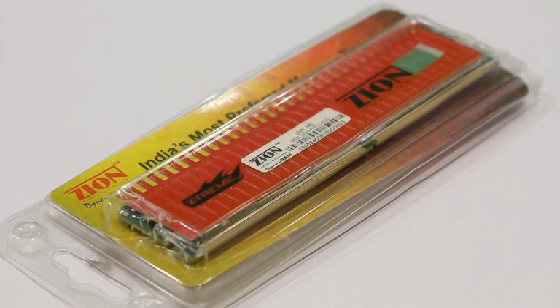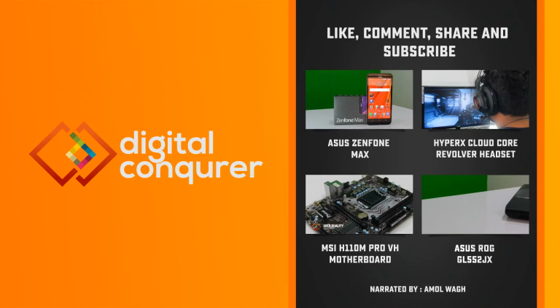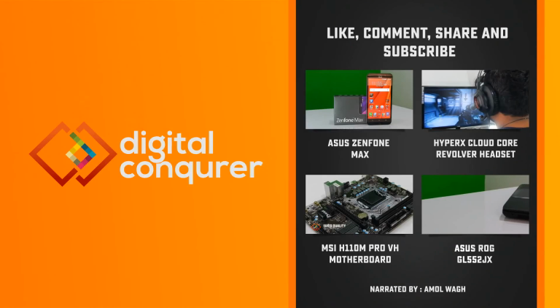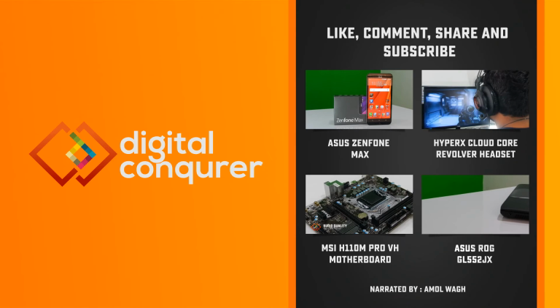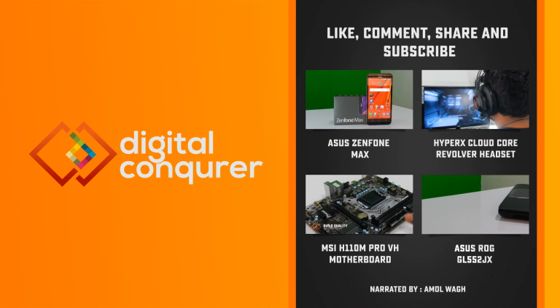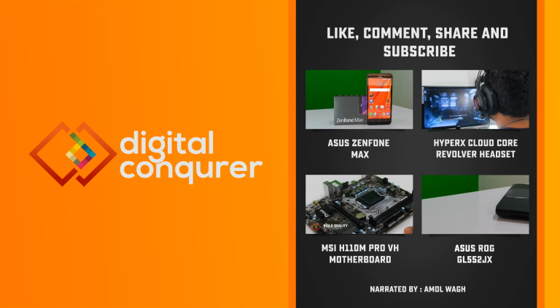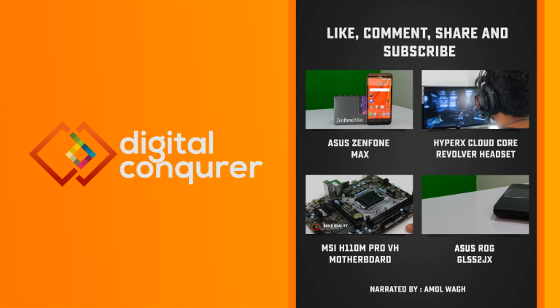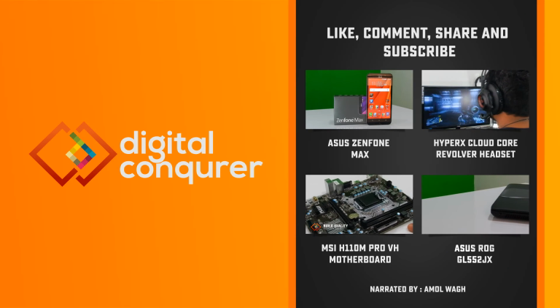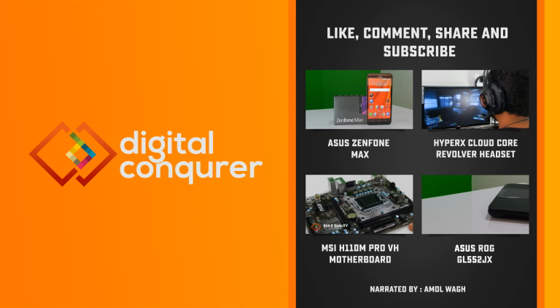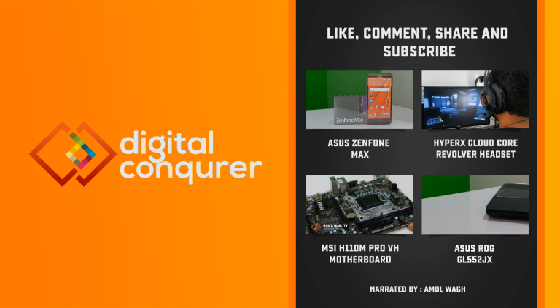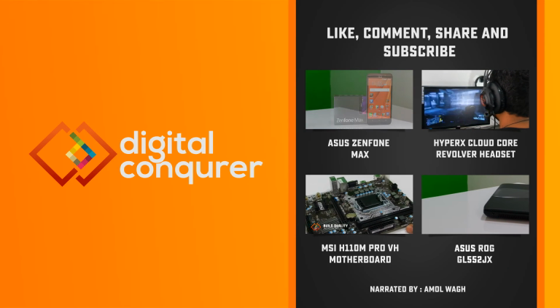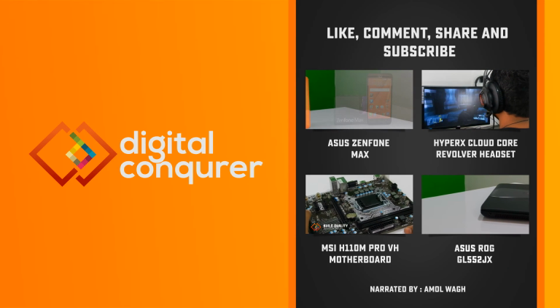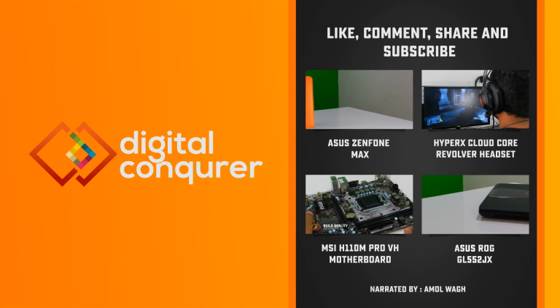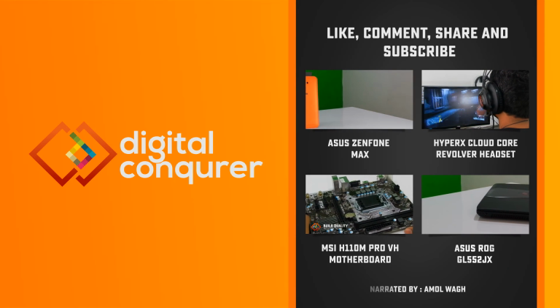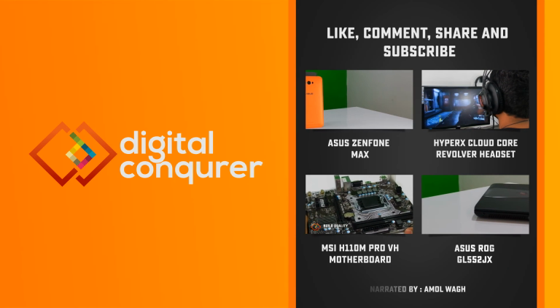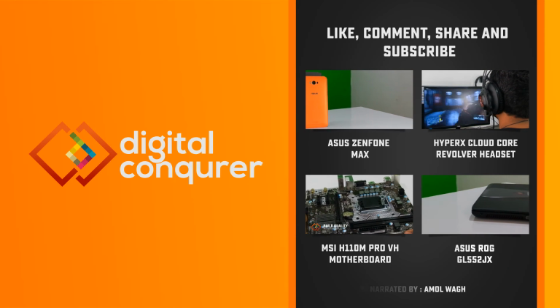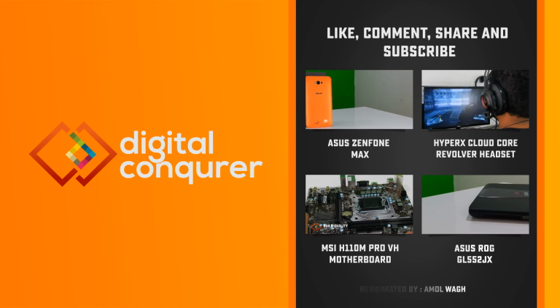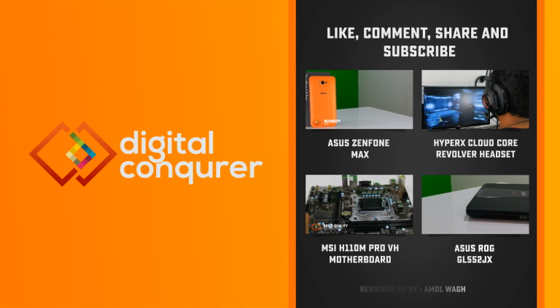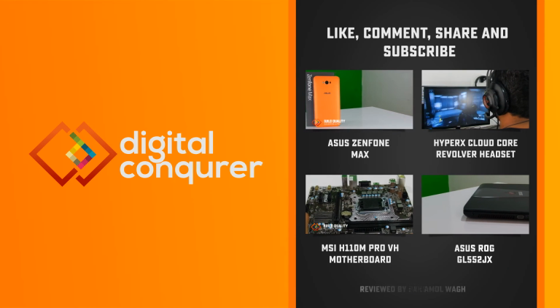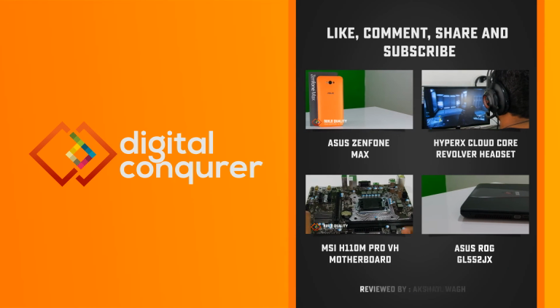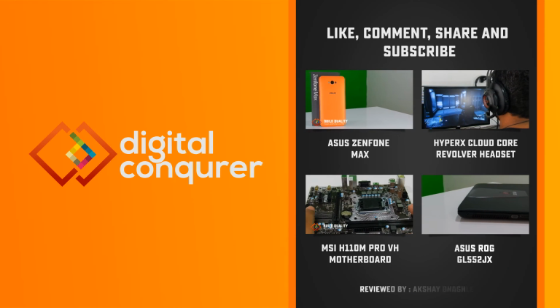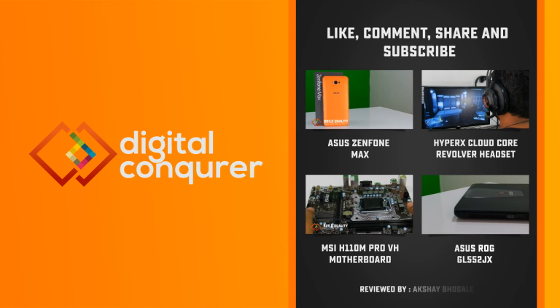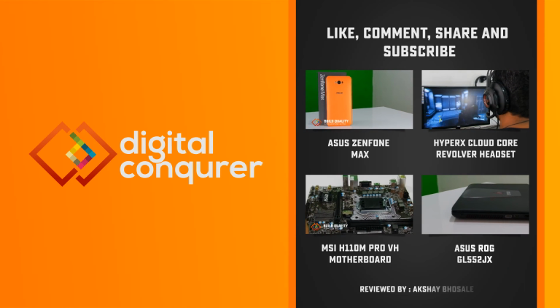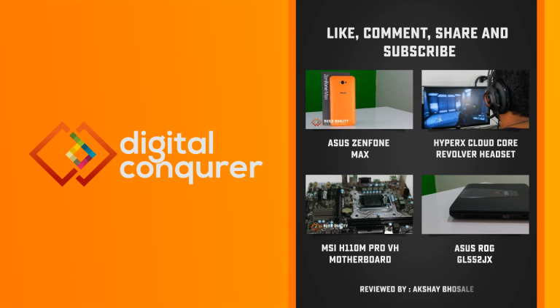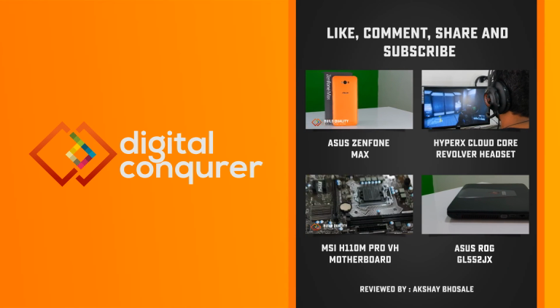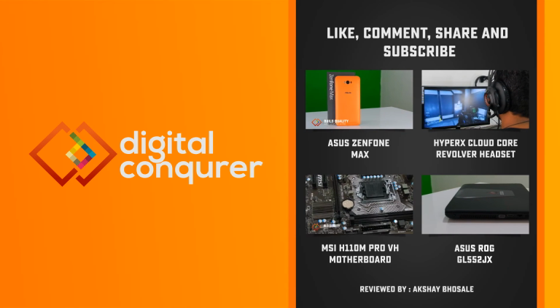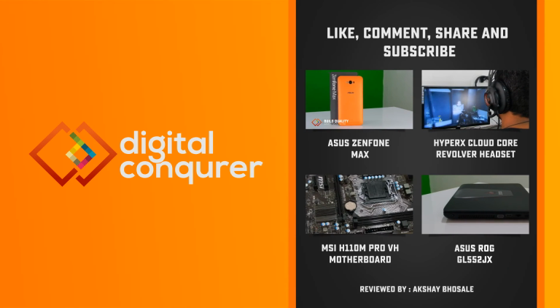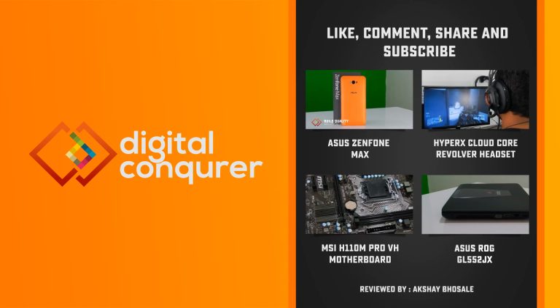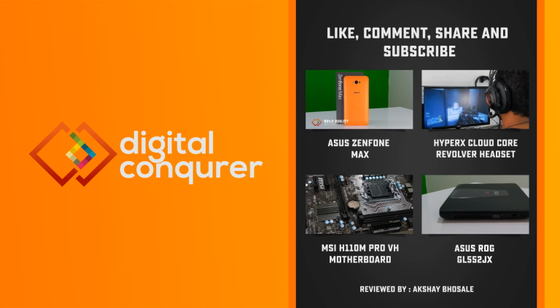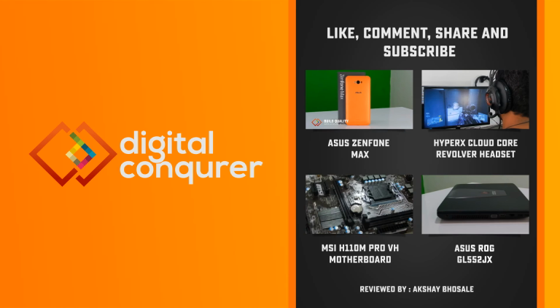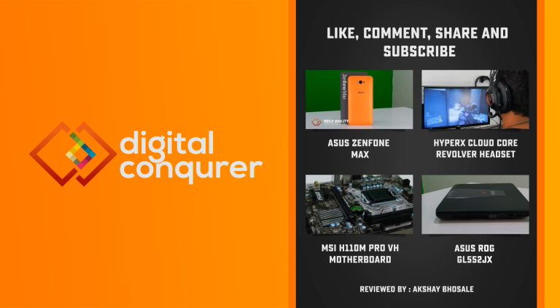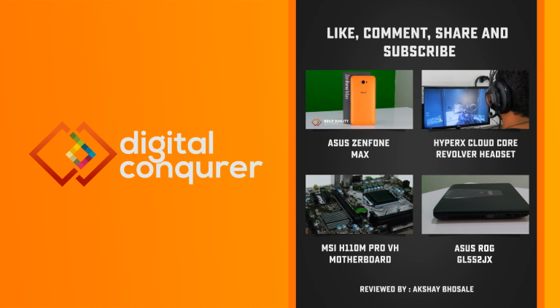Thanks for watching Digital Conqueror. If you enjoyed this video, please hit the like button and subscribe to our channel for more reviews.